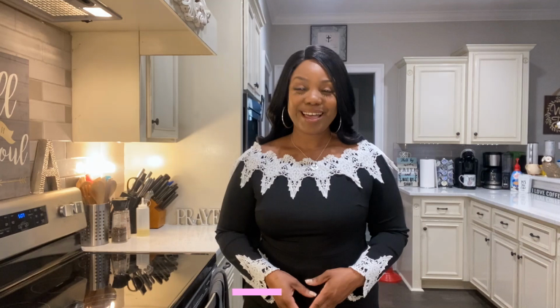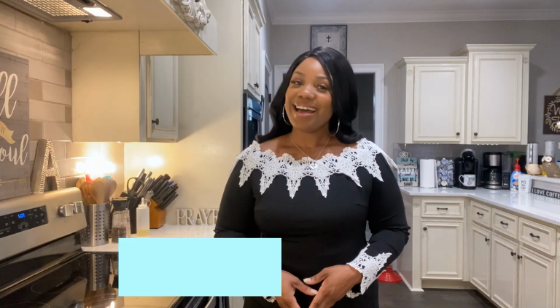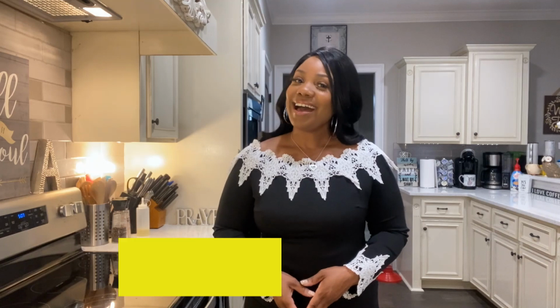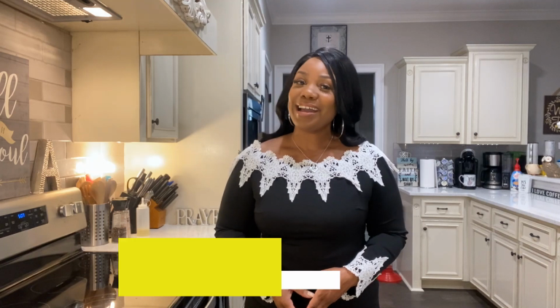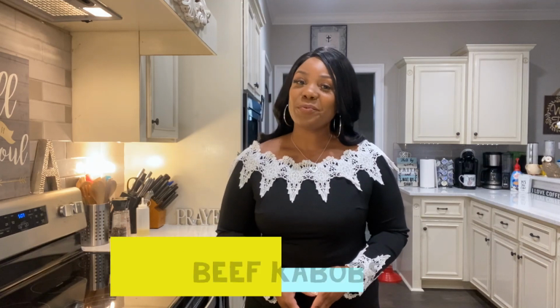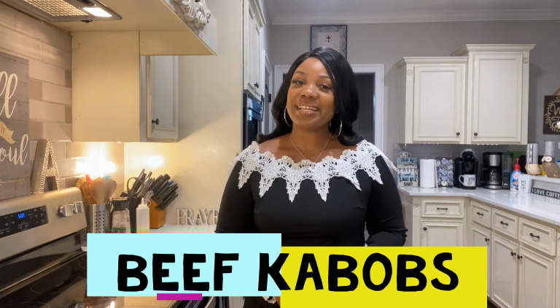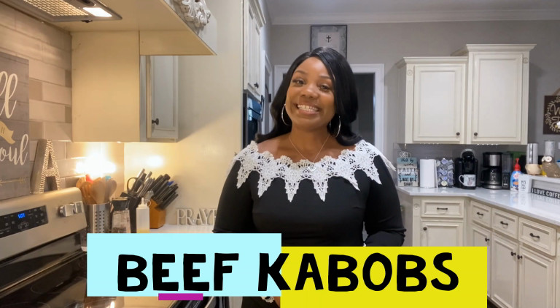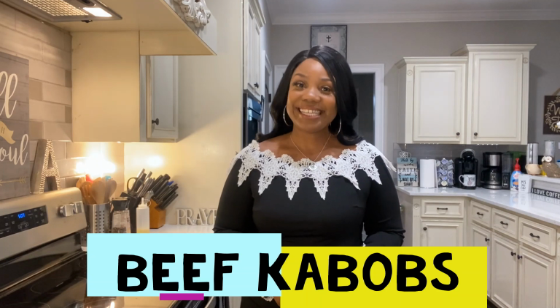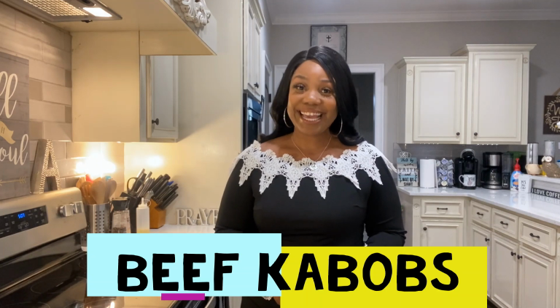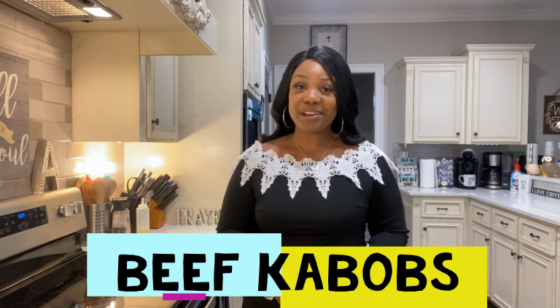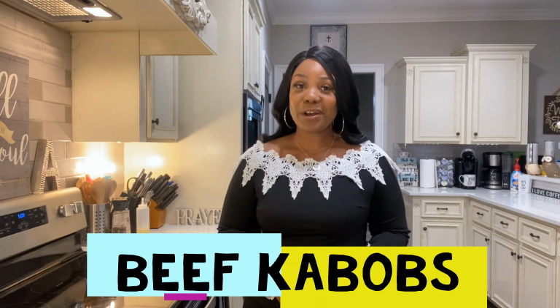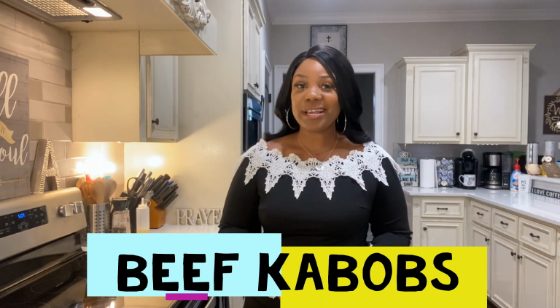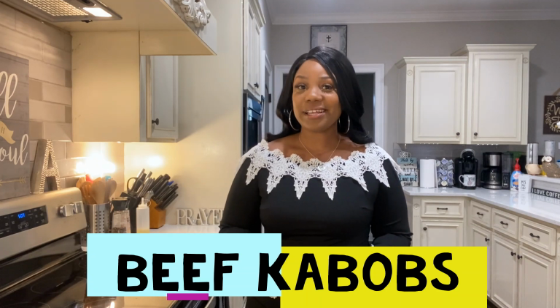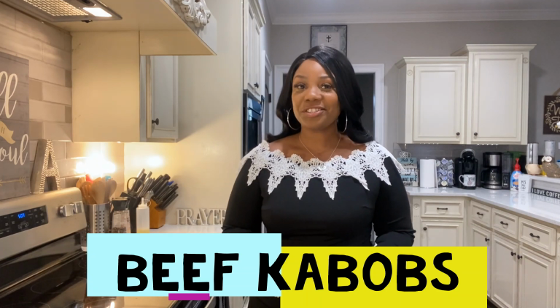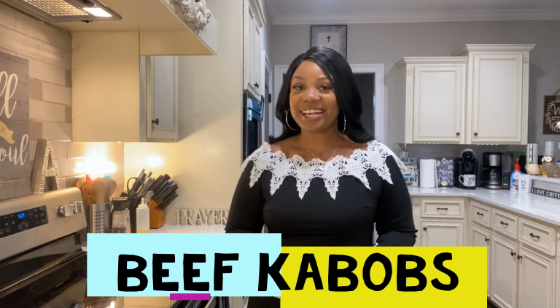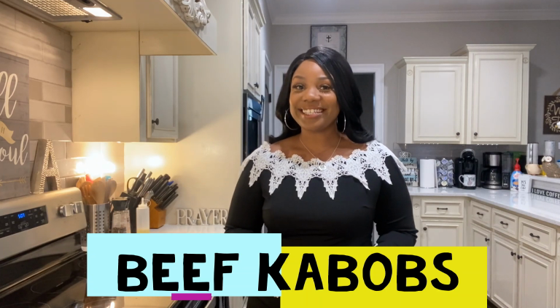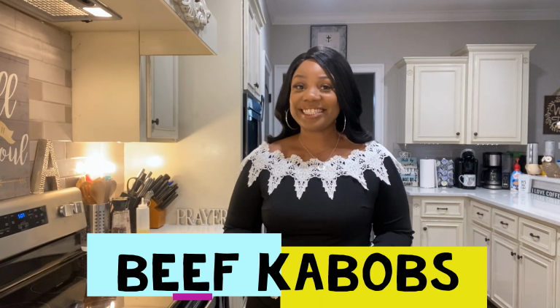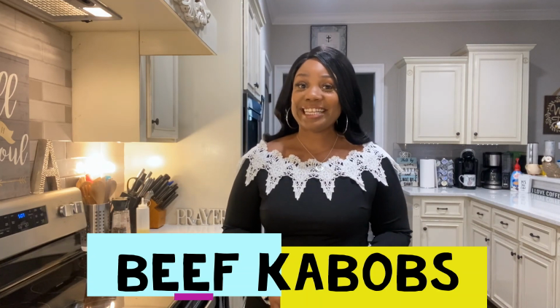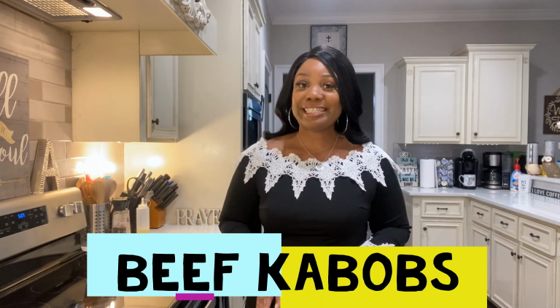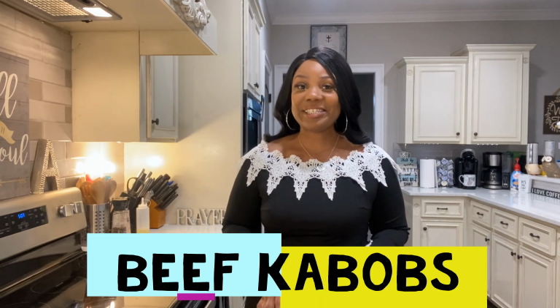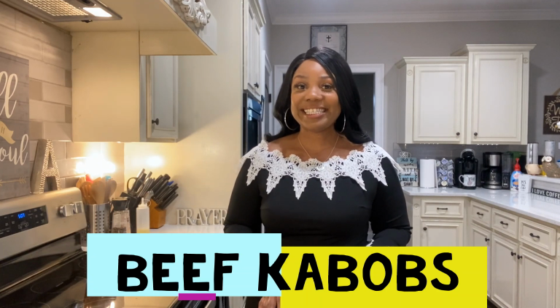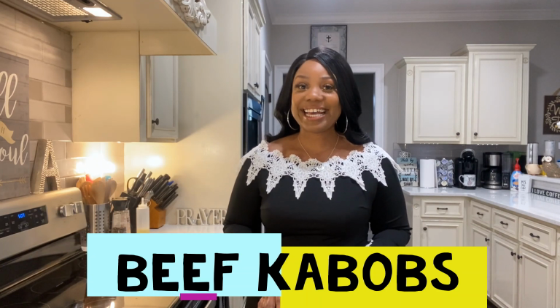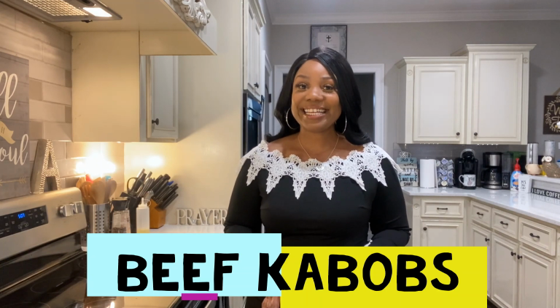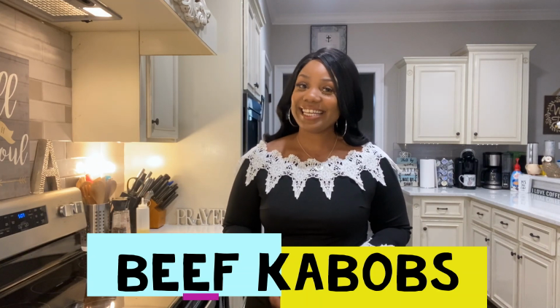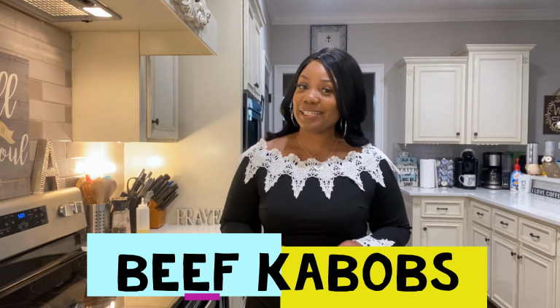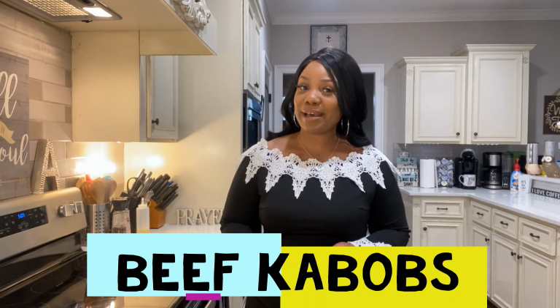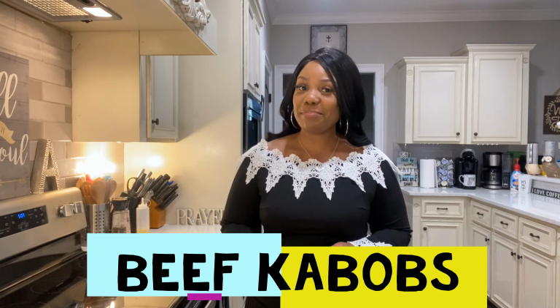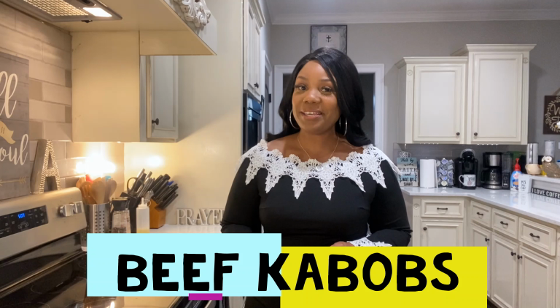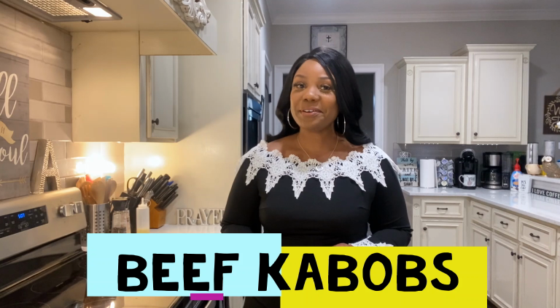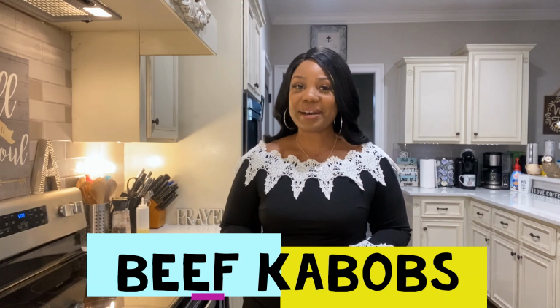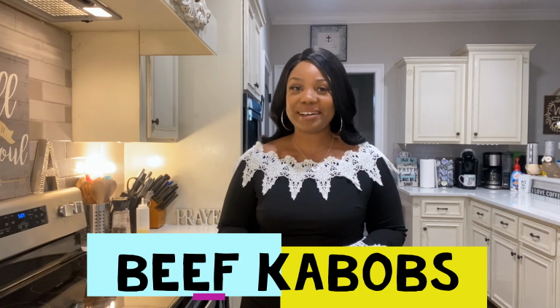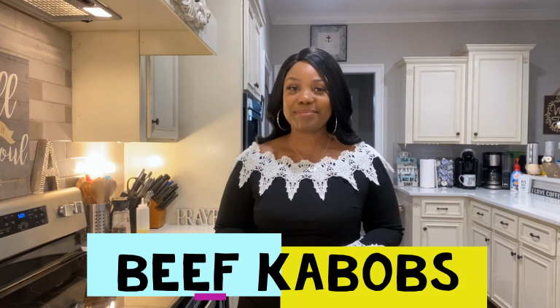Hi everyone, it's day 8 of our weight loss challenge and dinner tonight is my beef kebabs.